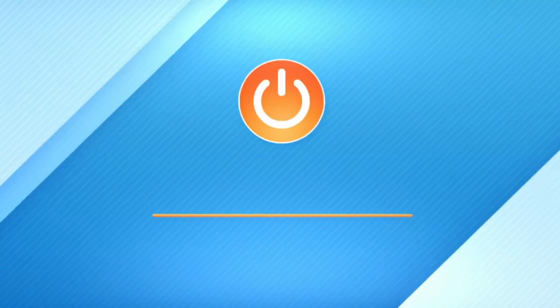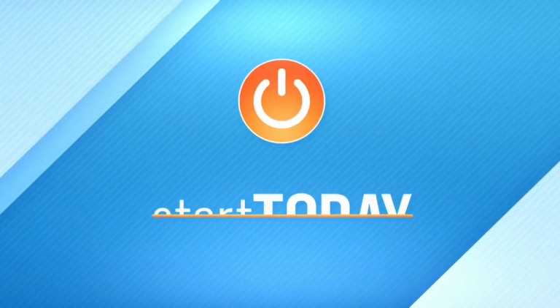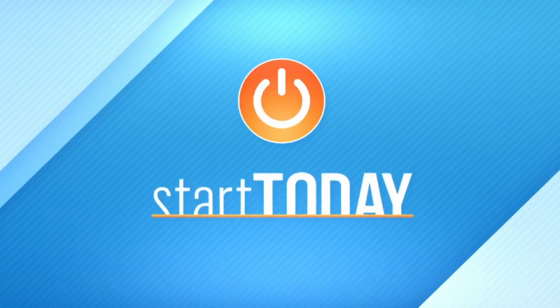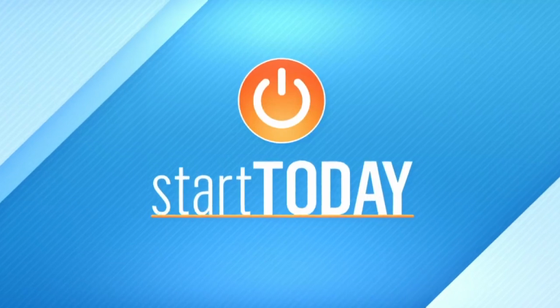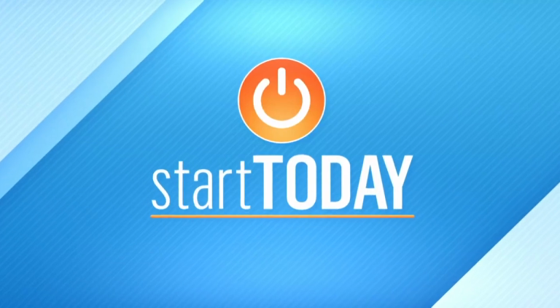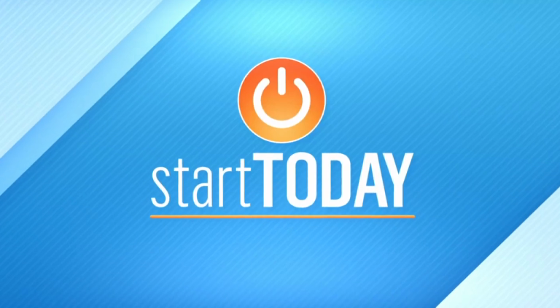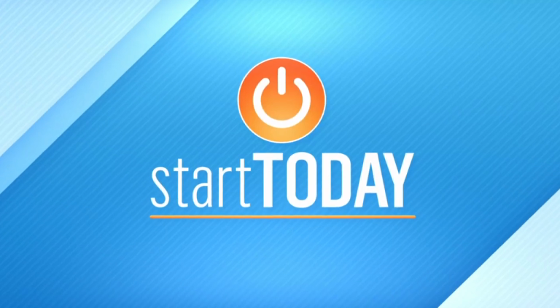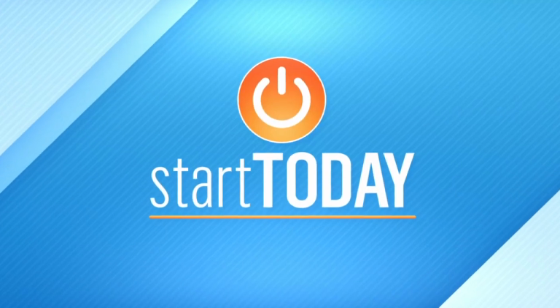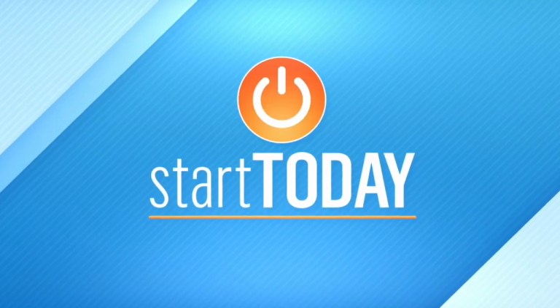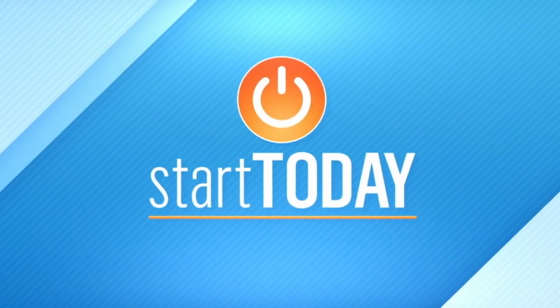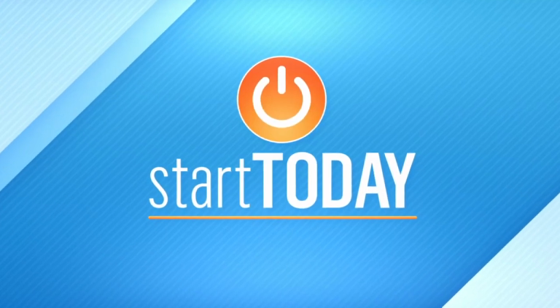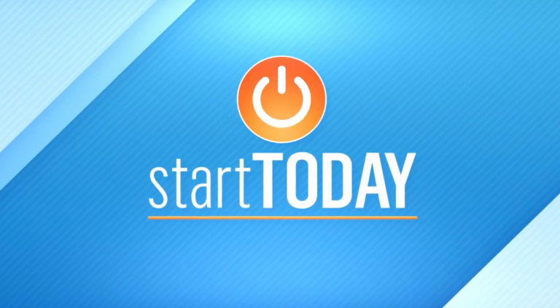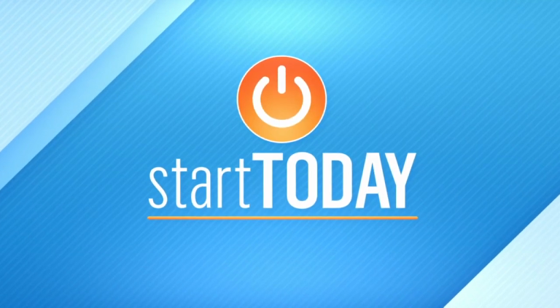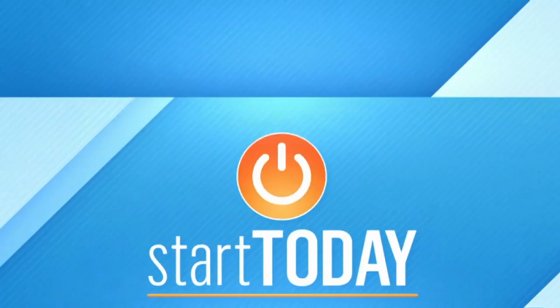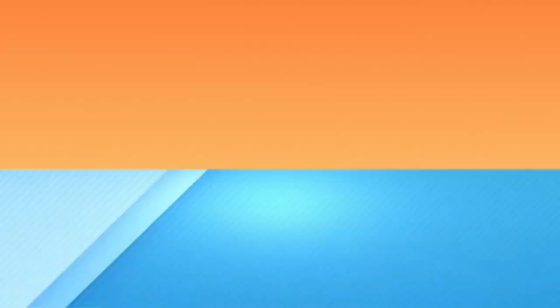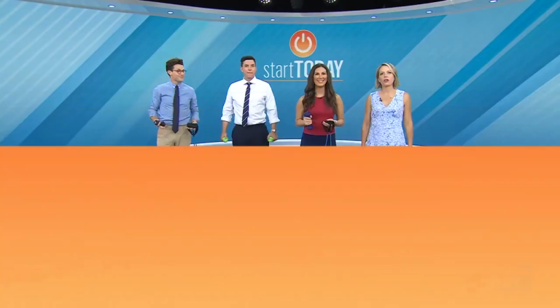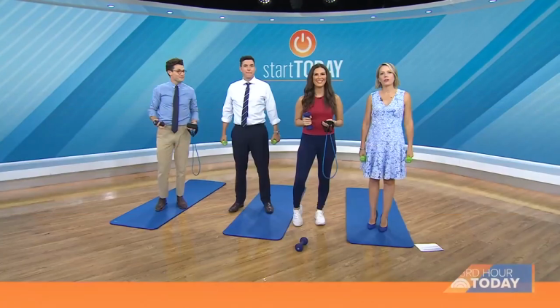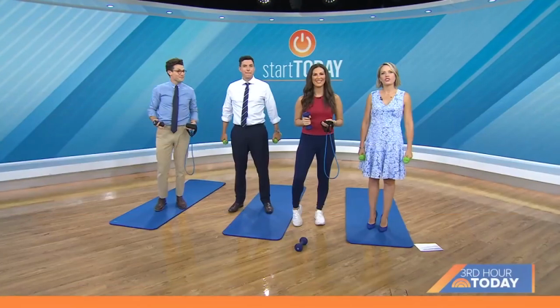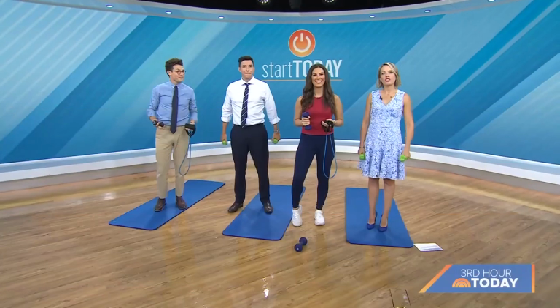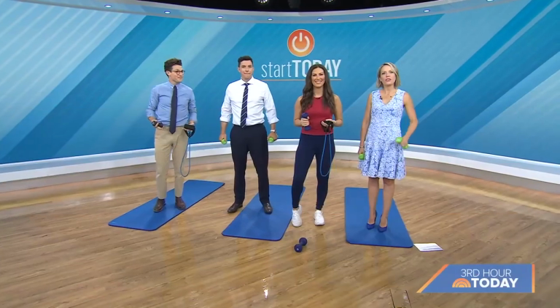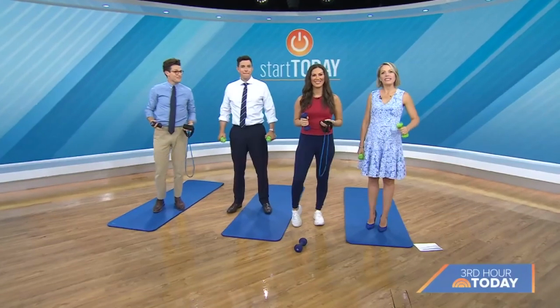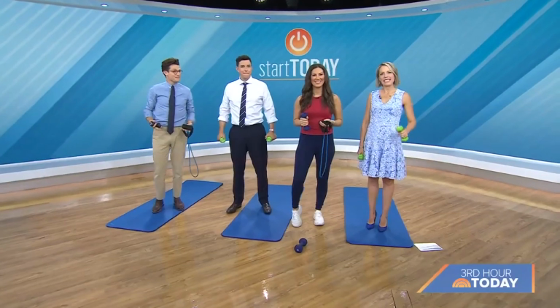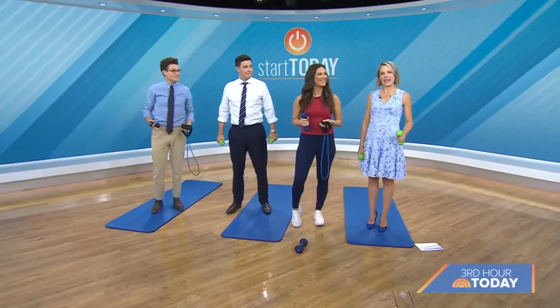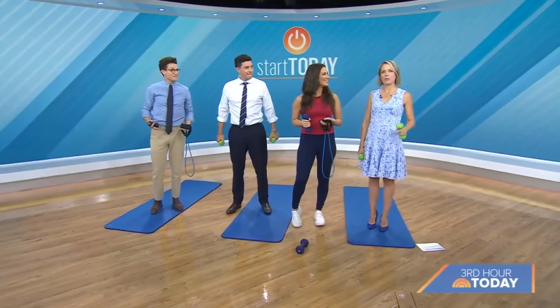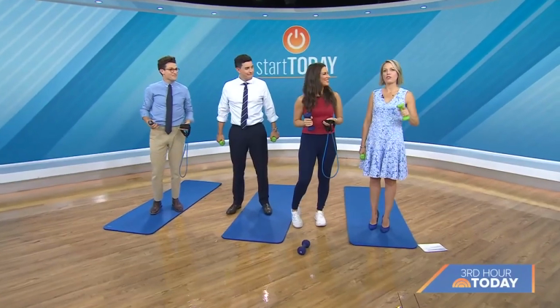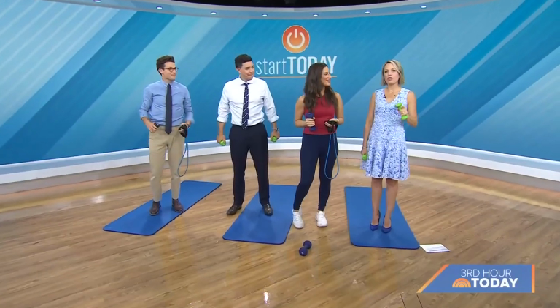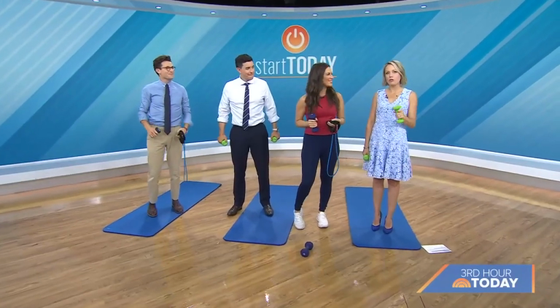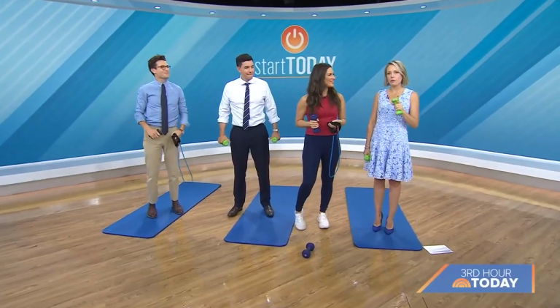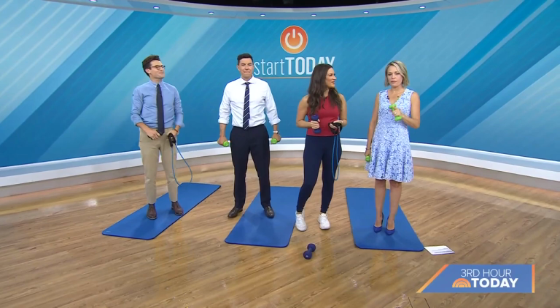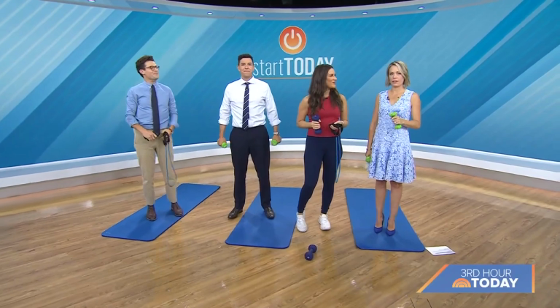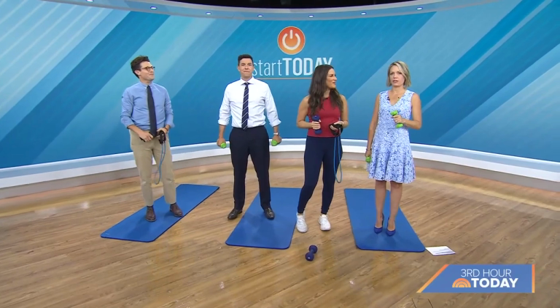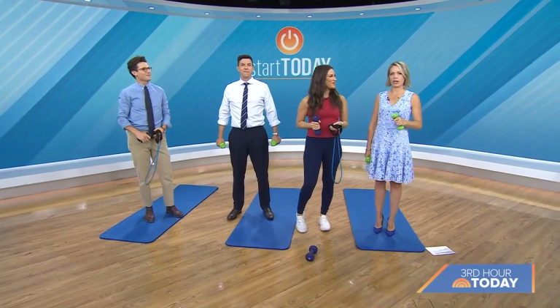All right, it's a new month, so we're stepping it up a notch. We are going to start today with a new fitness challenge.